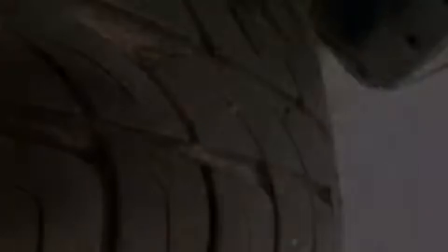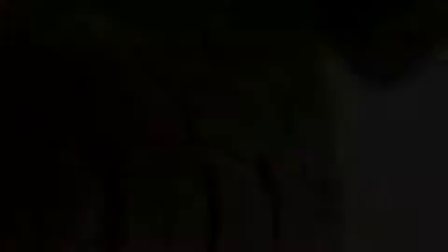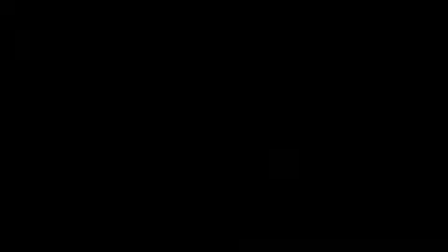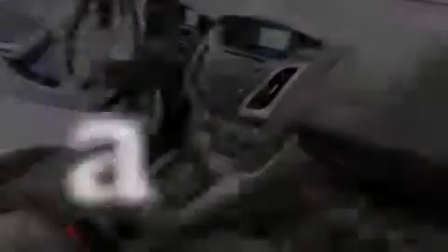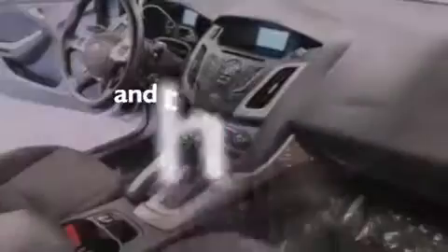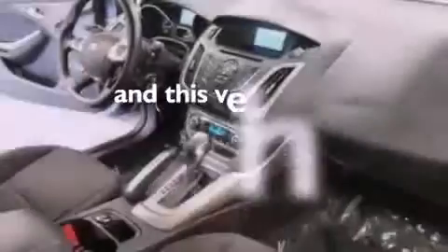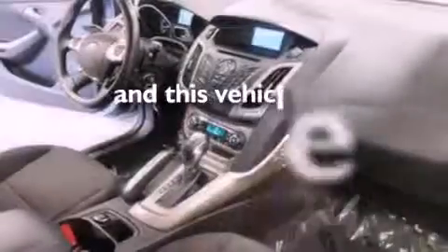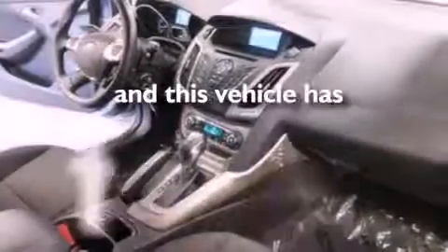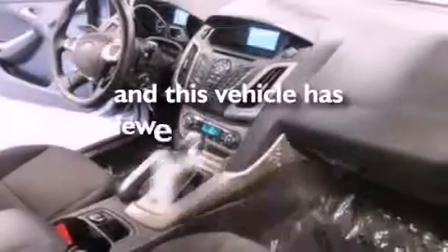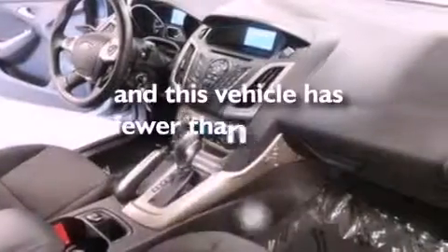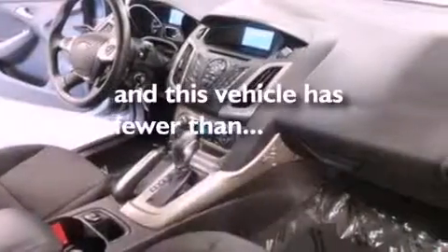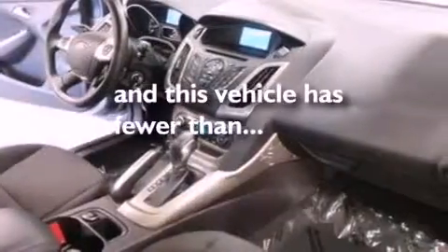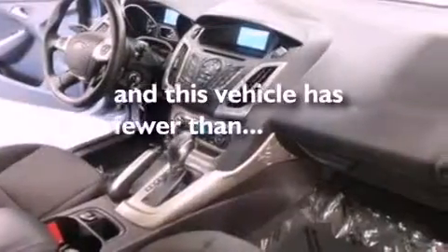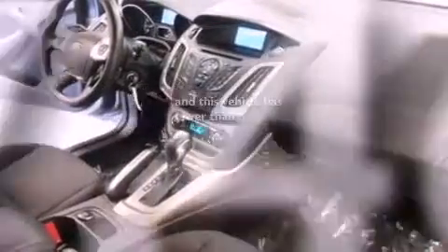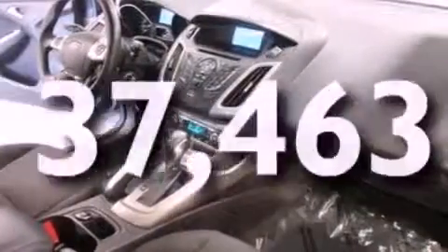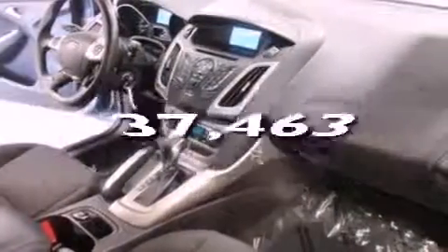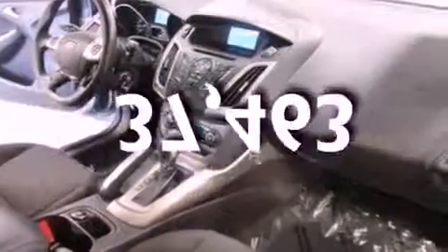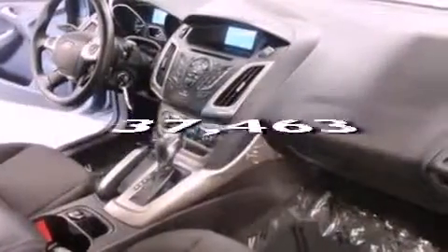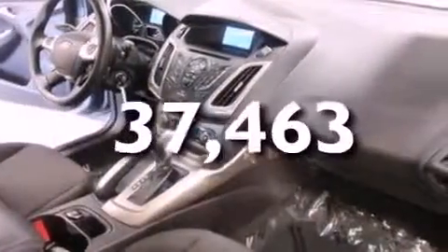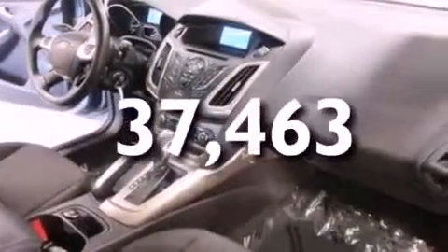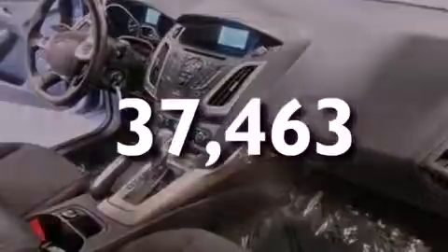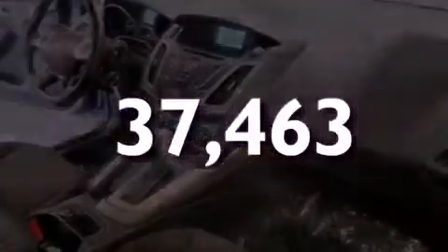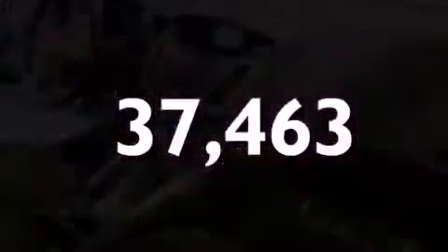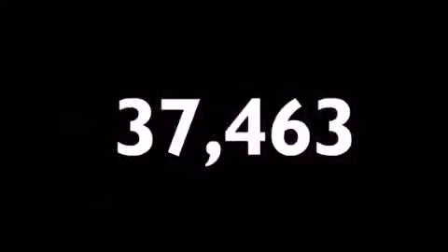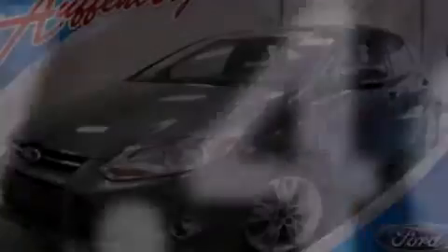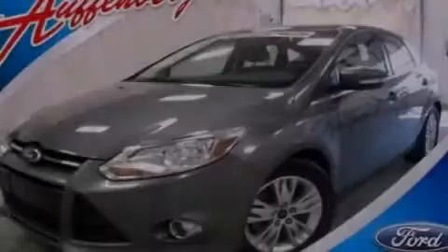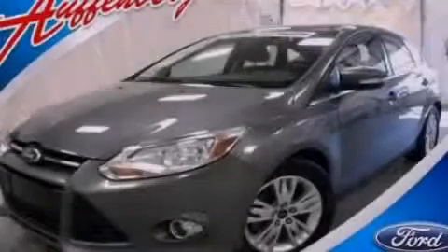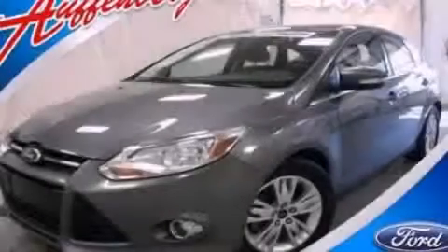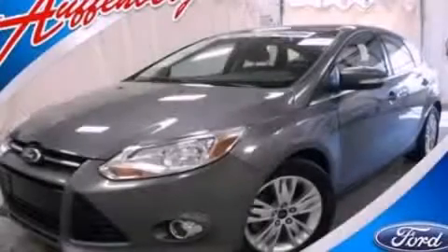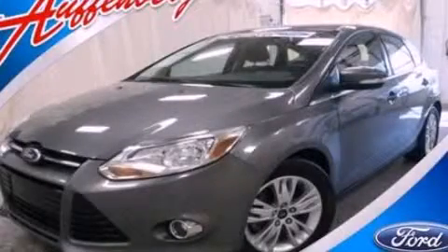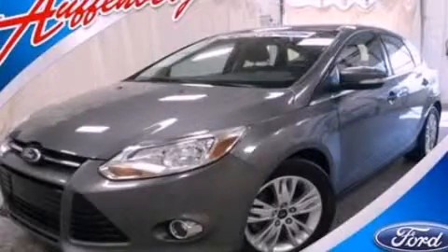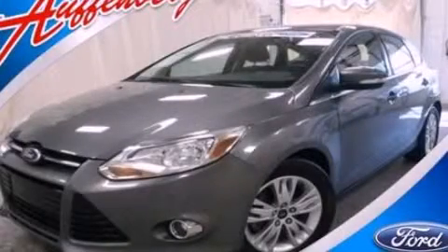This vehicle has fewer than 38,000 miles on the odometer. Stop by today and test drive this vehicle for yourself.